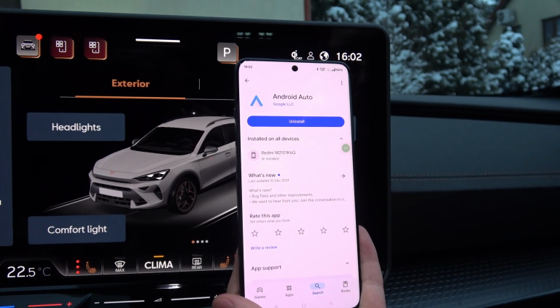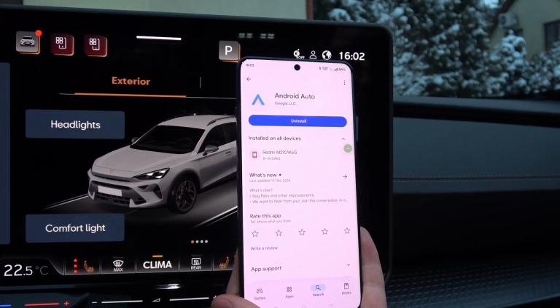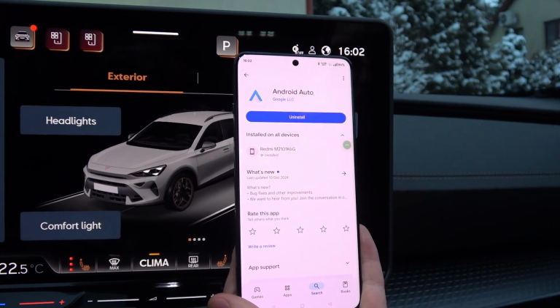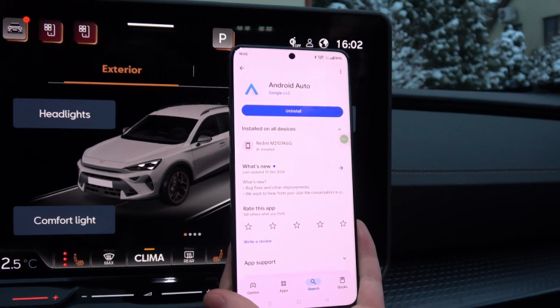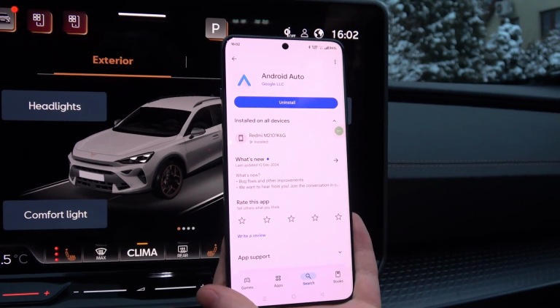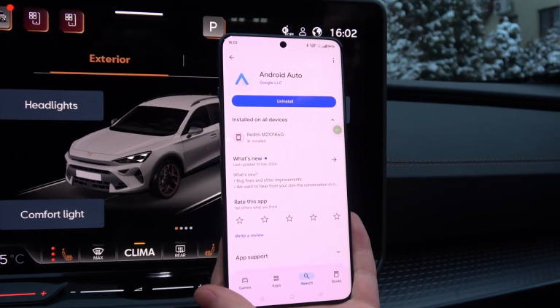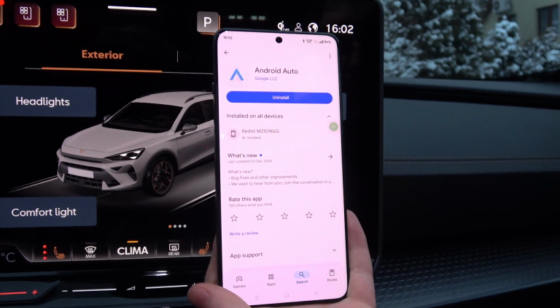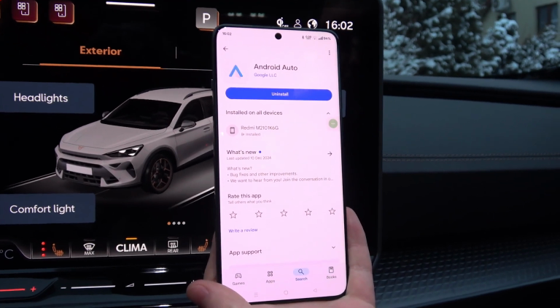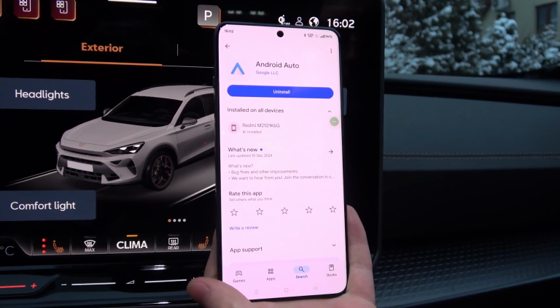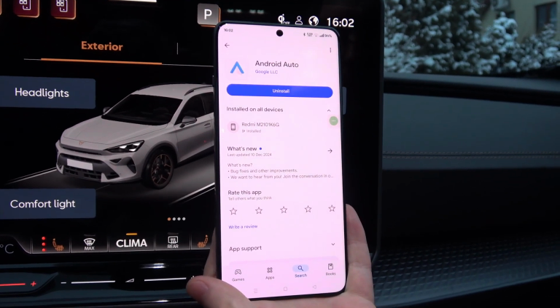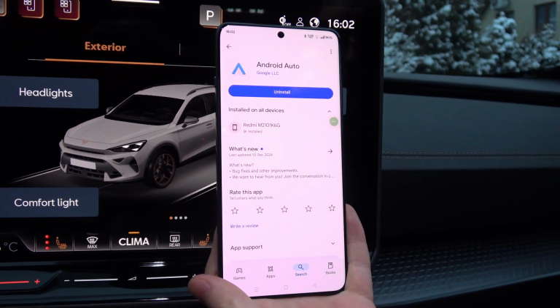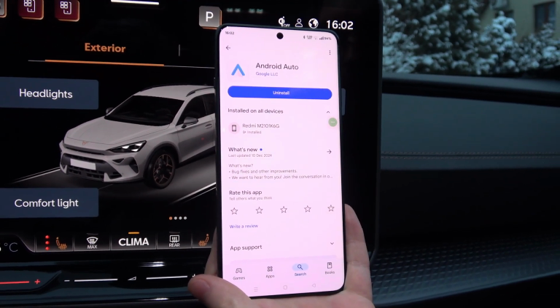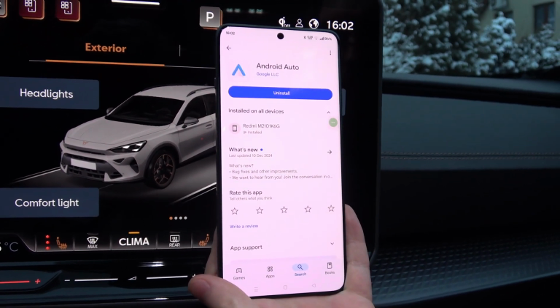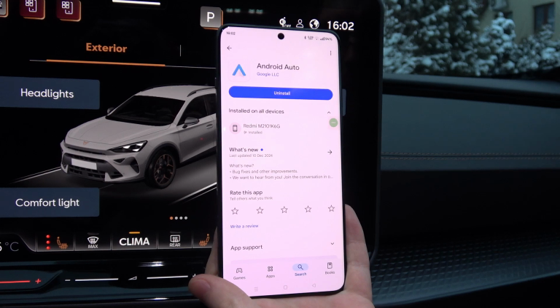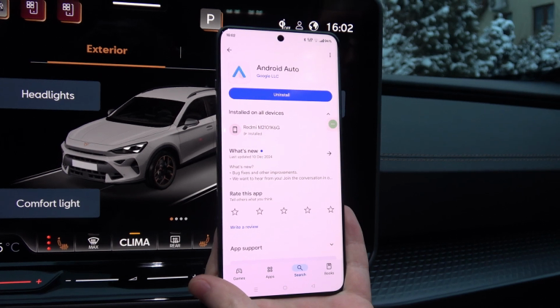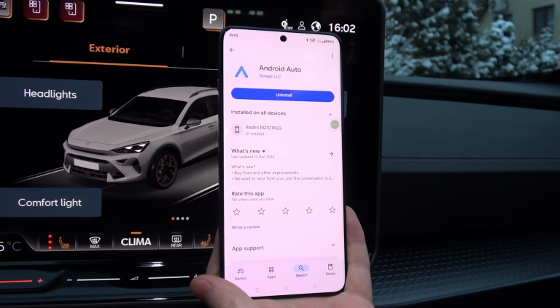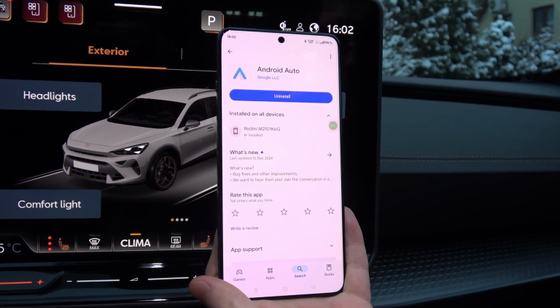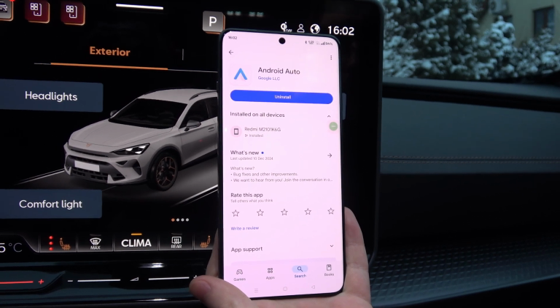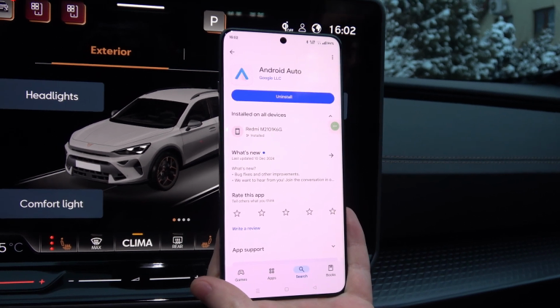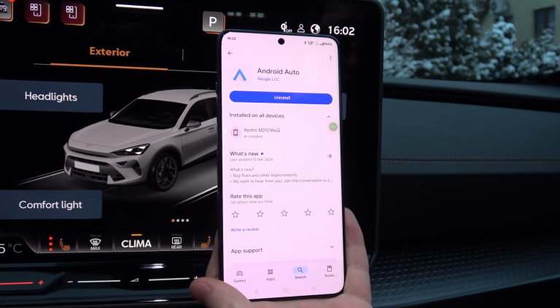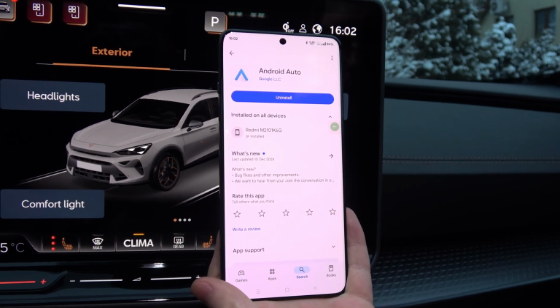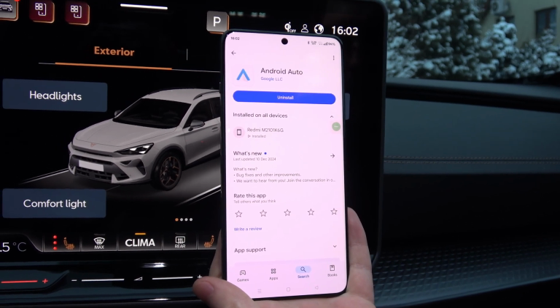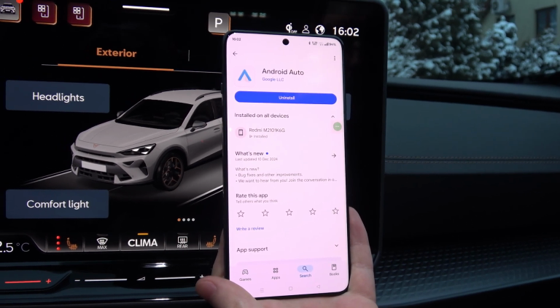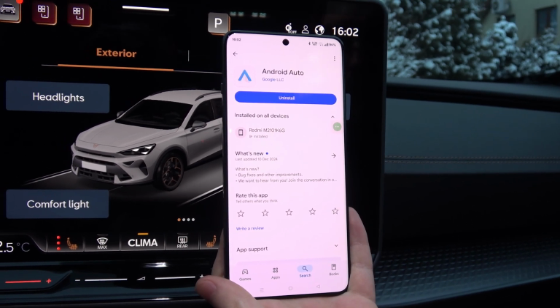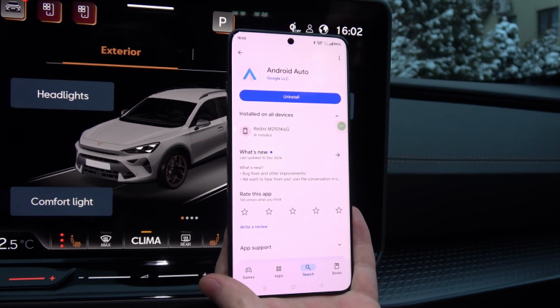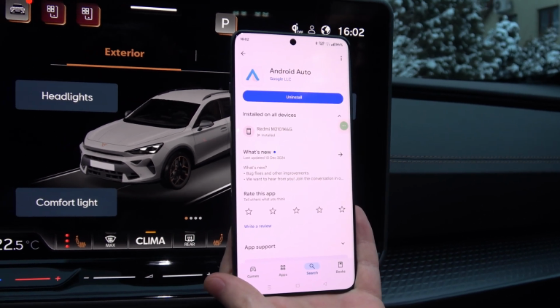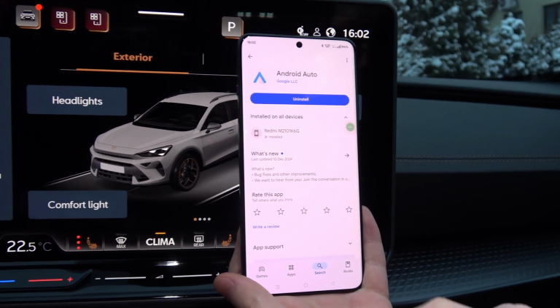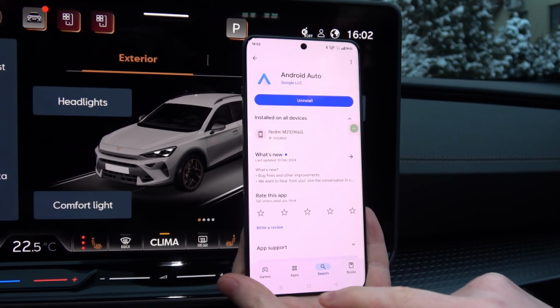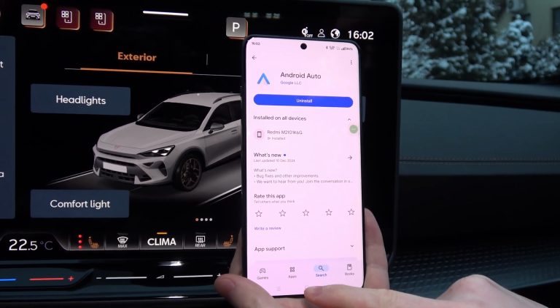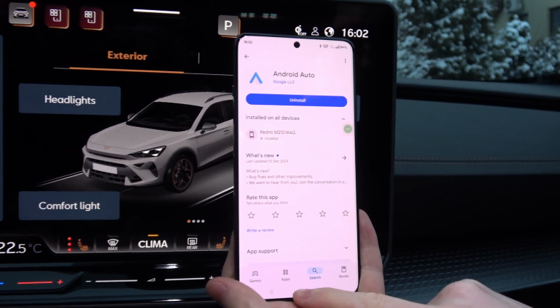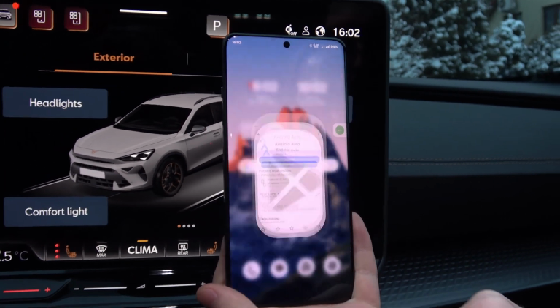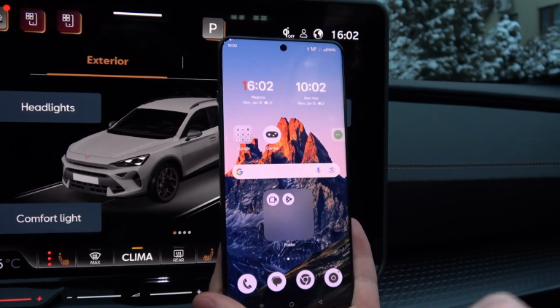So if you have the update button right here, just click on it and wait for it to download. After this, you will have to move into Settings.